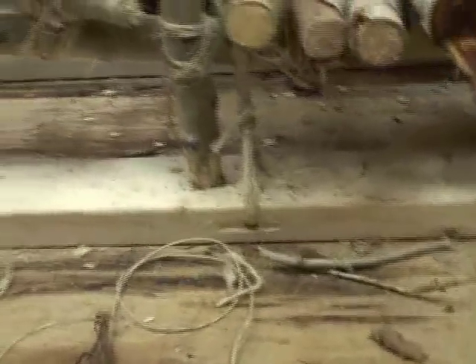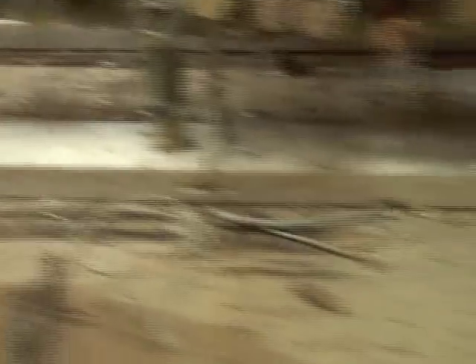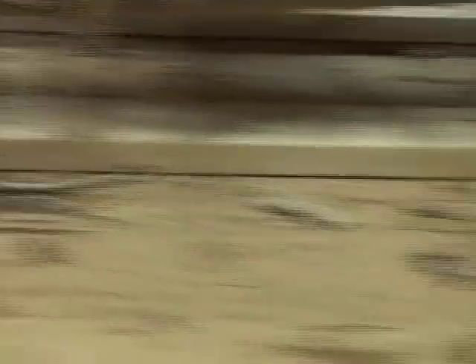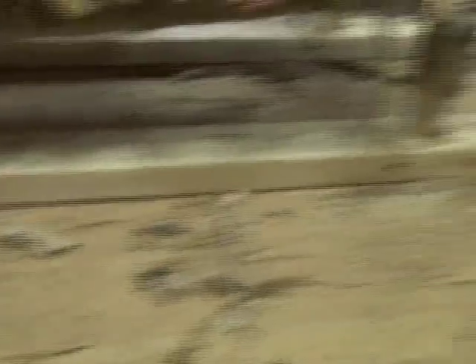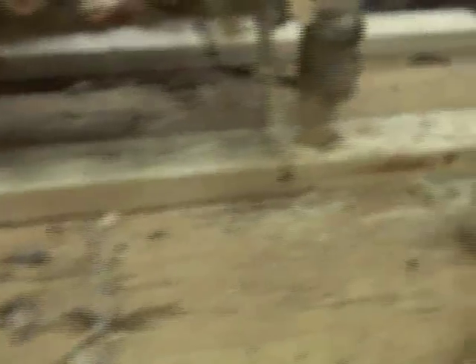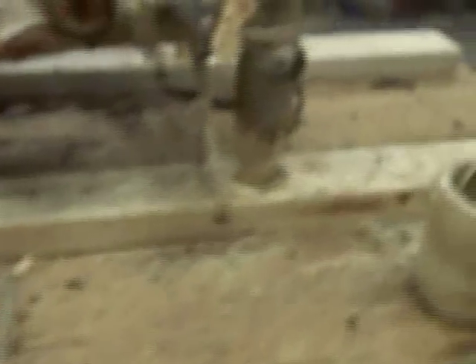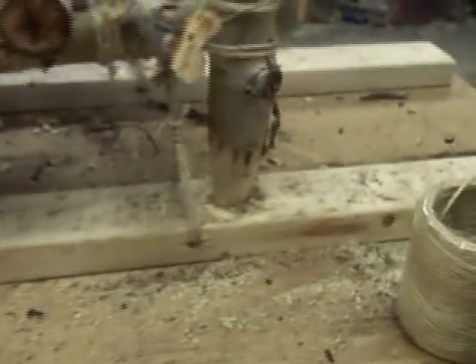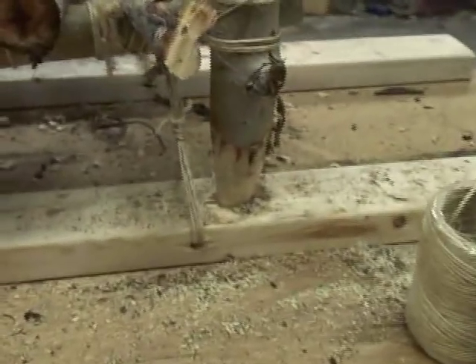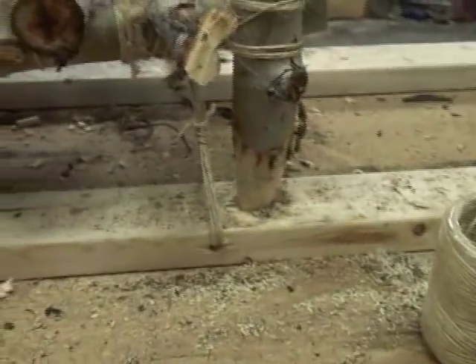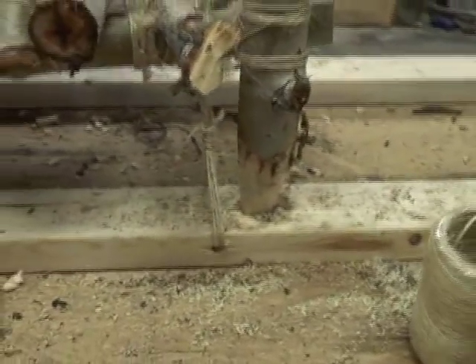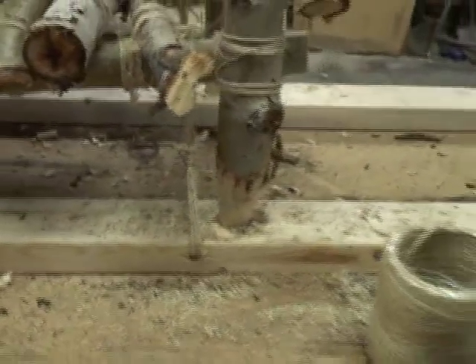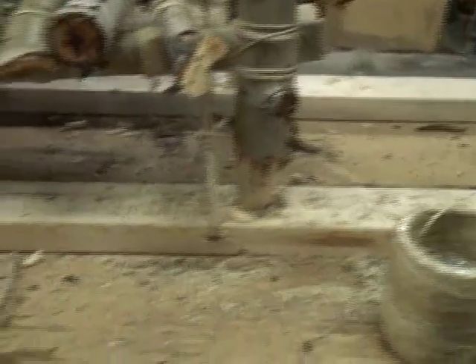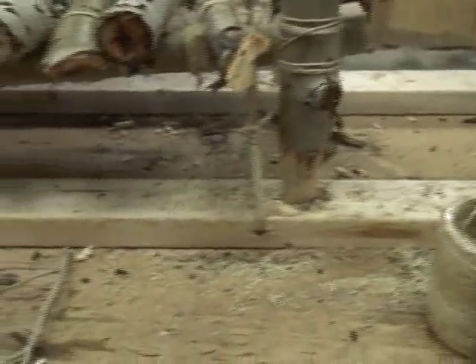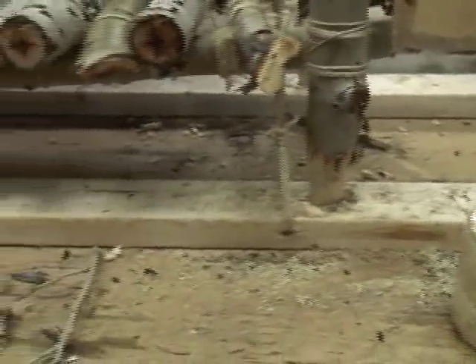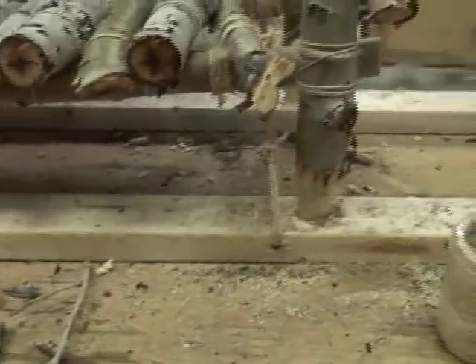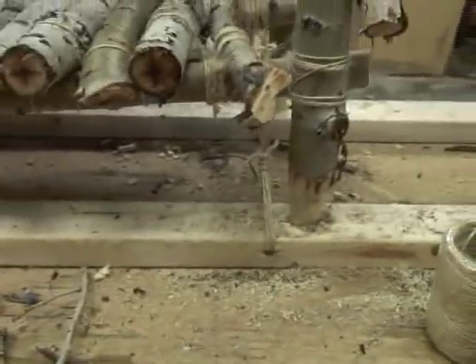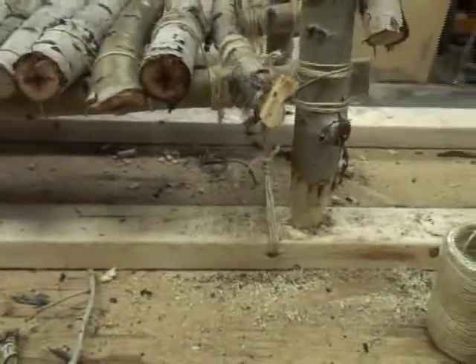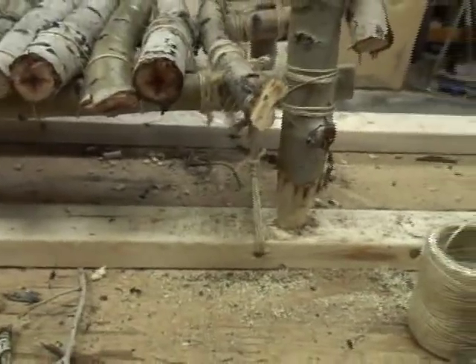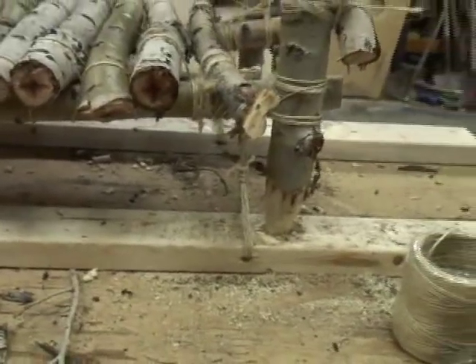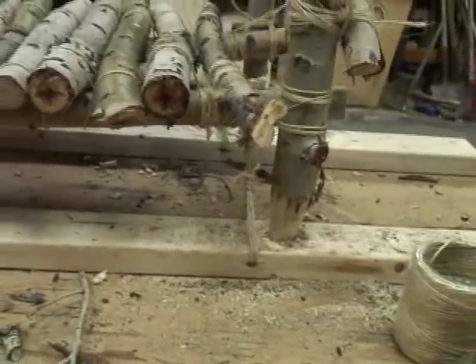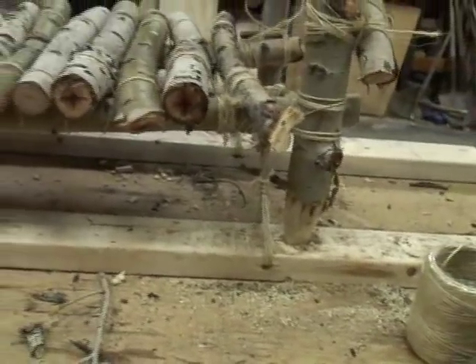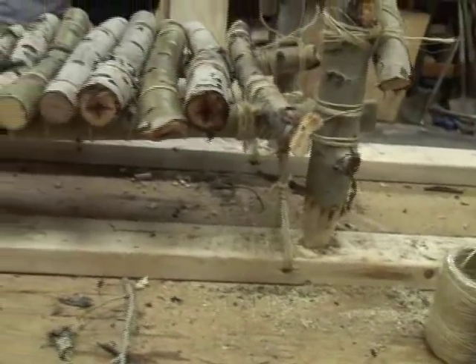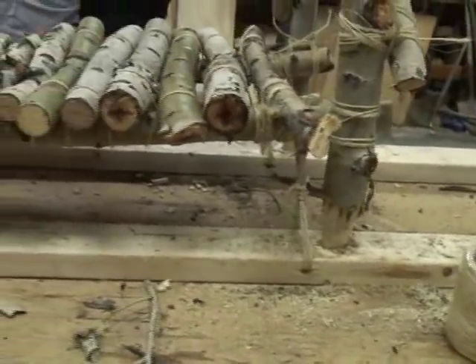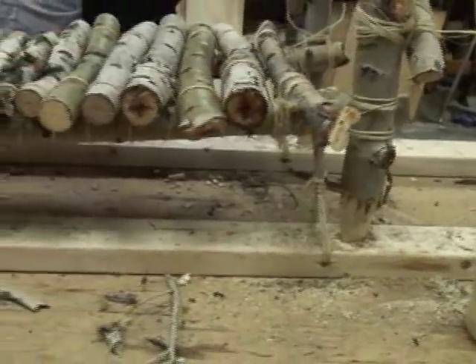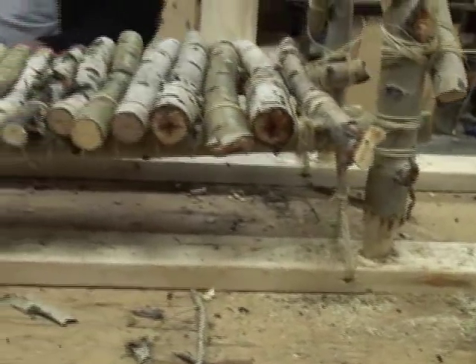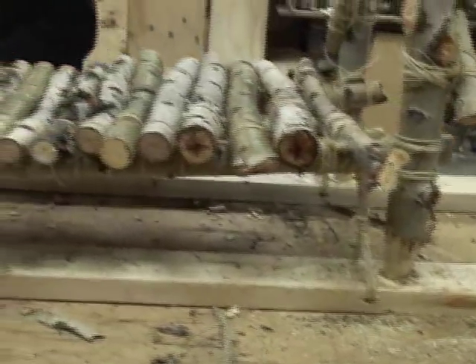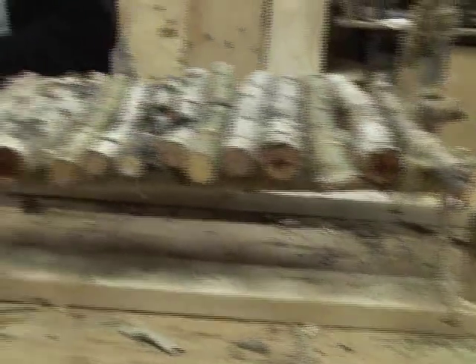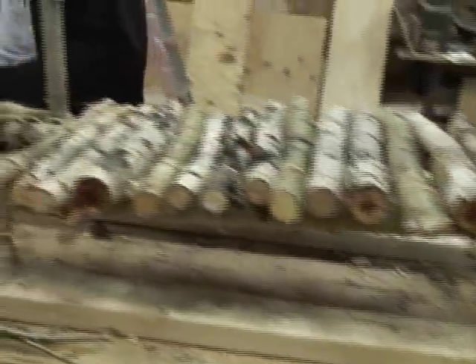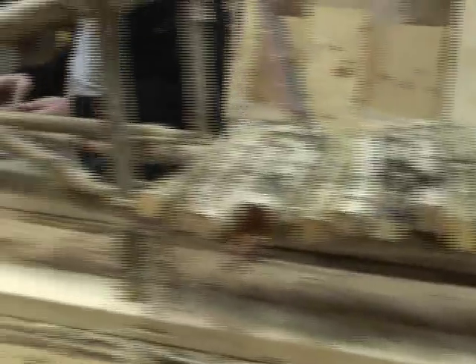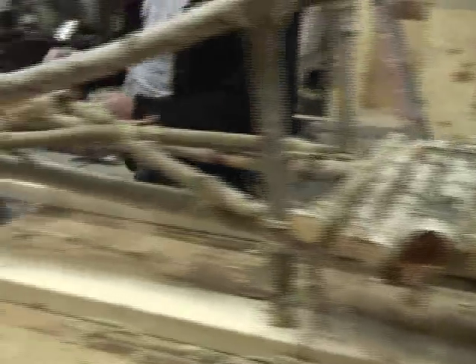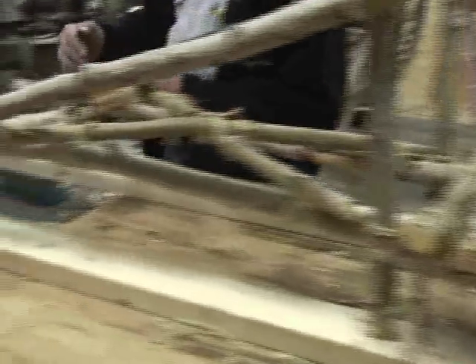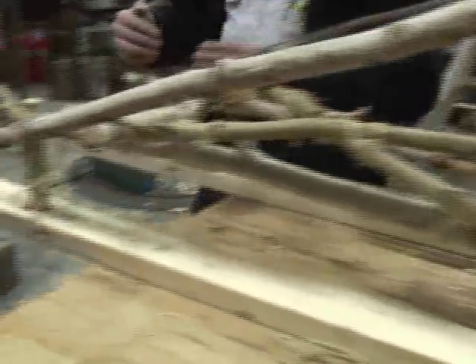The horizontal holes are 3/8 of an inch. We then cut our pieces to fit.